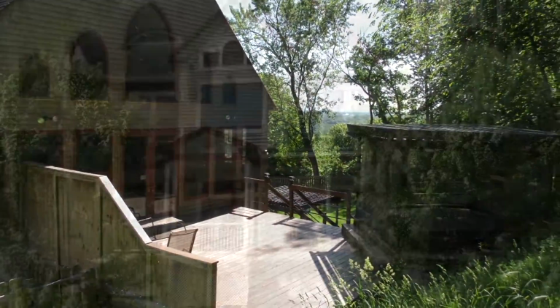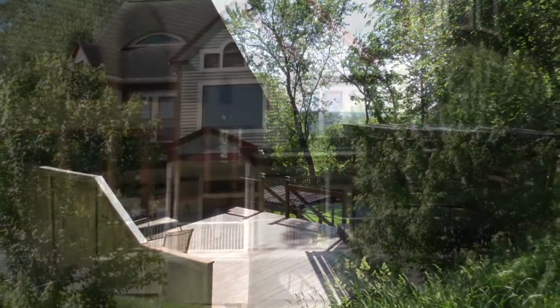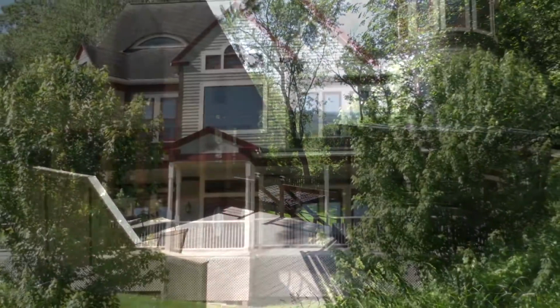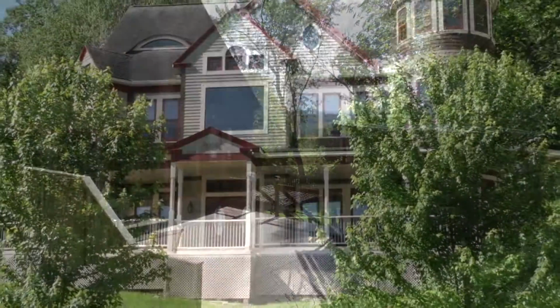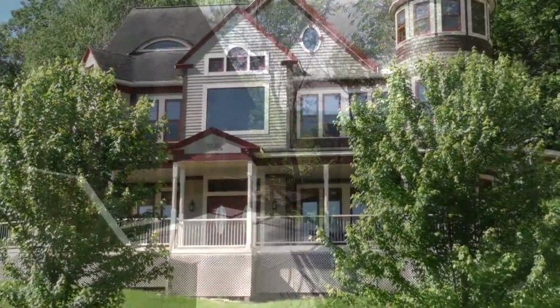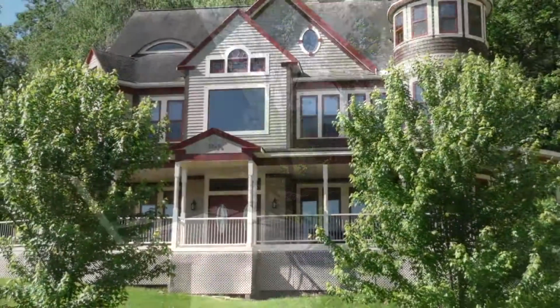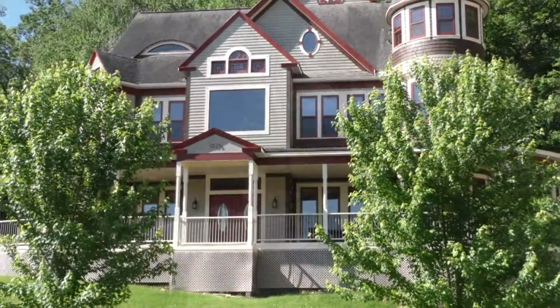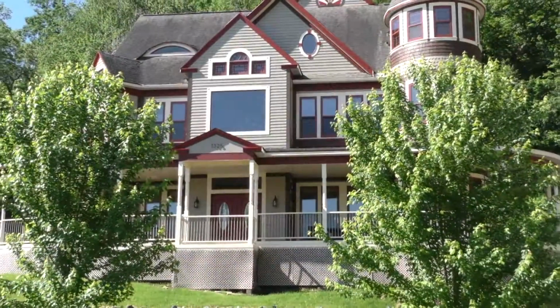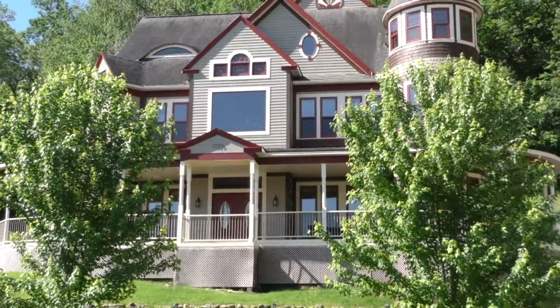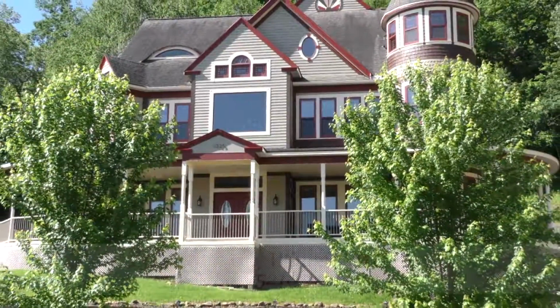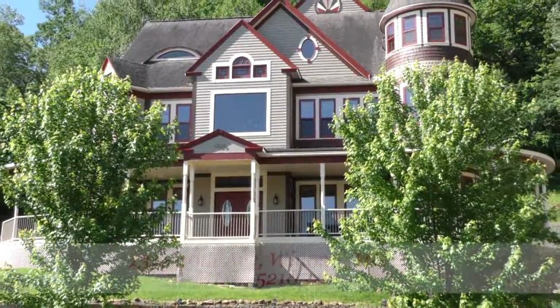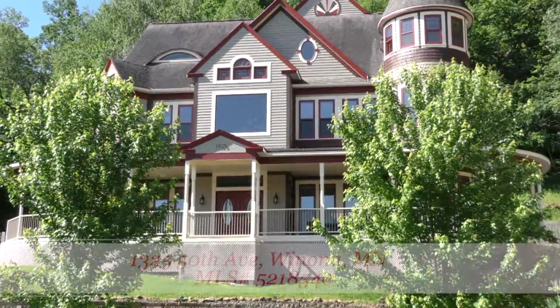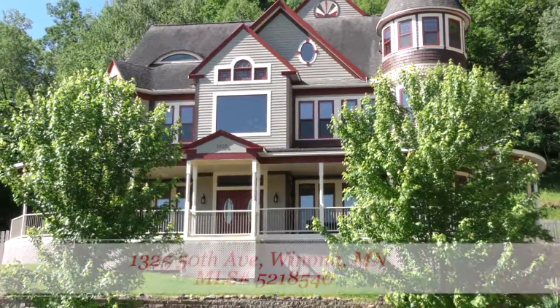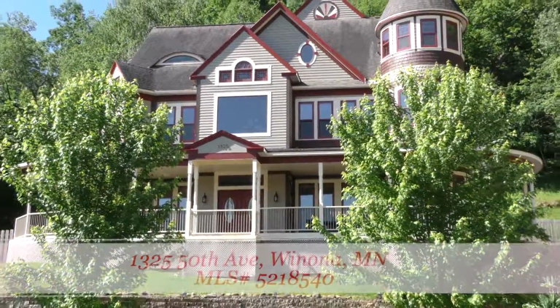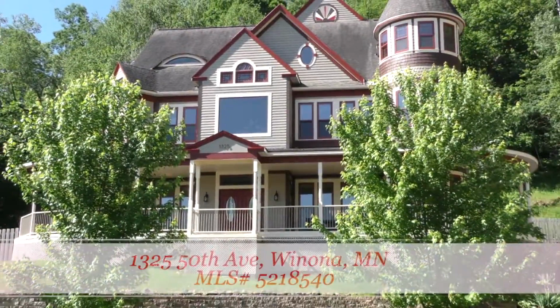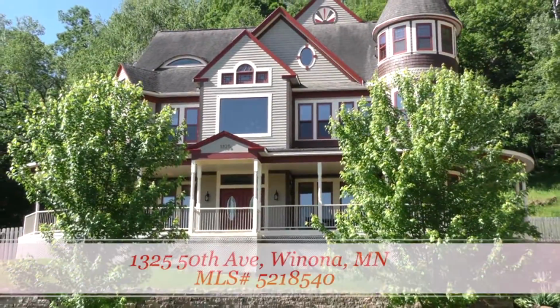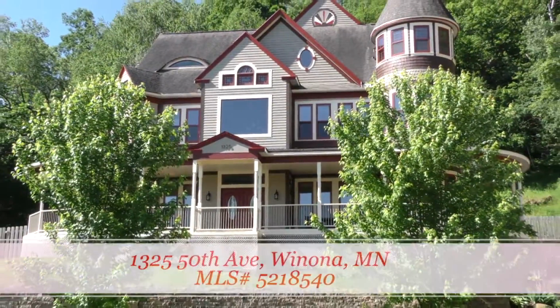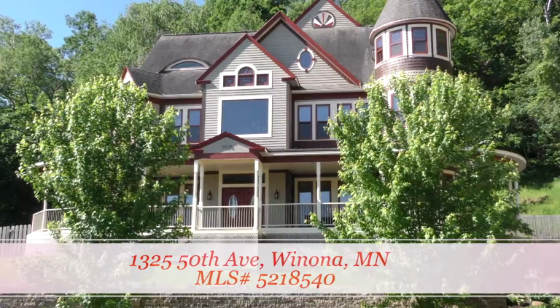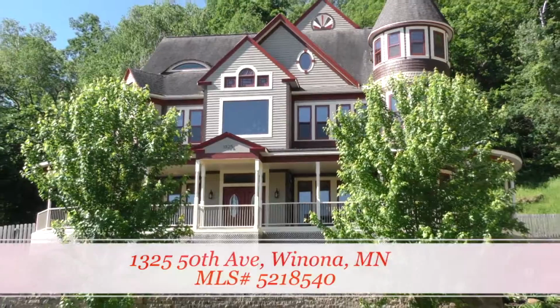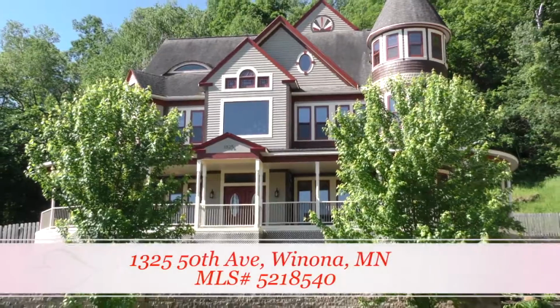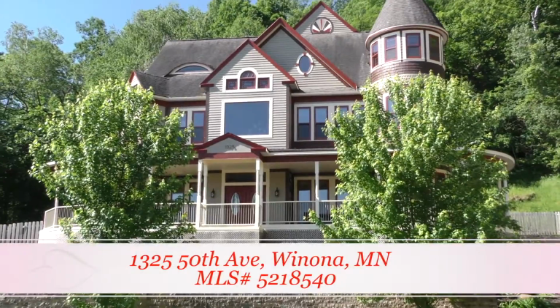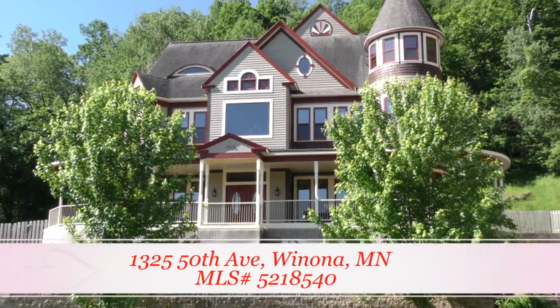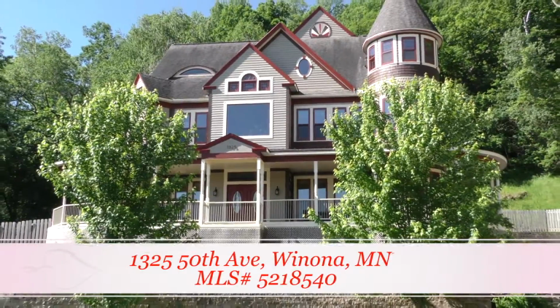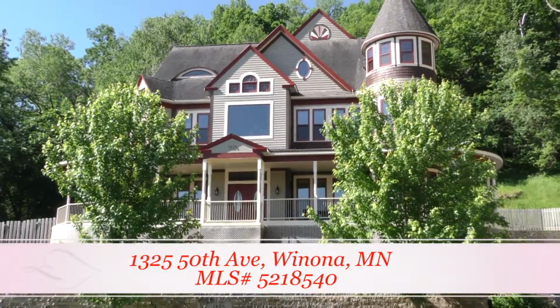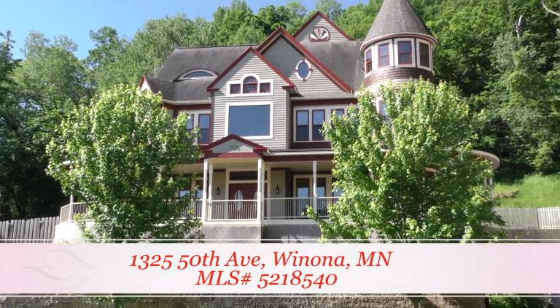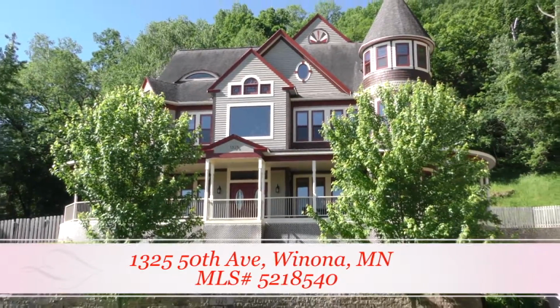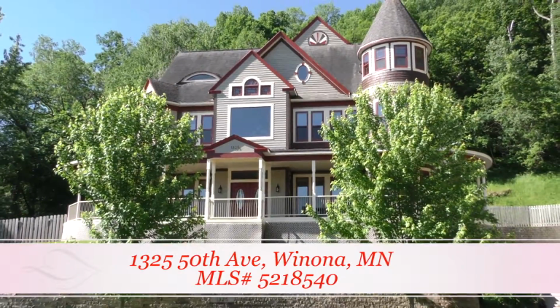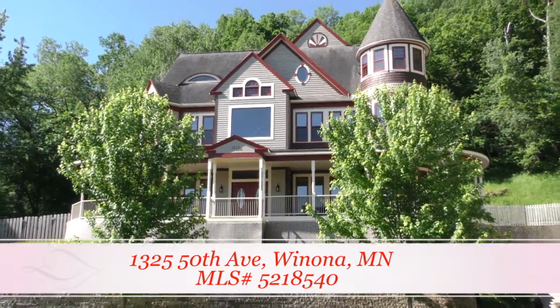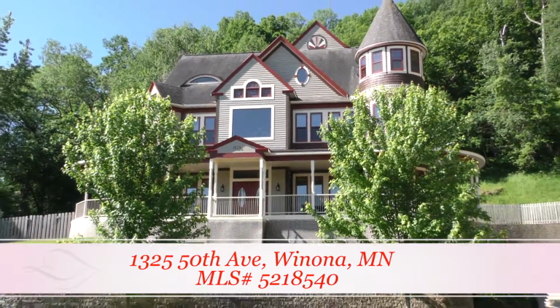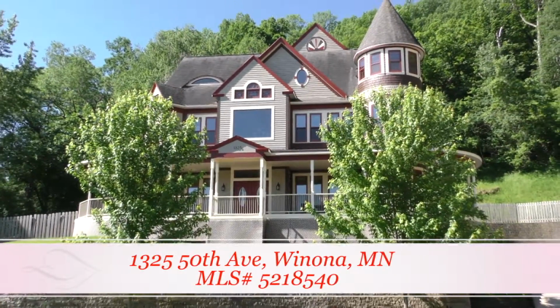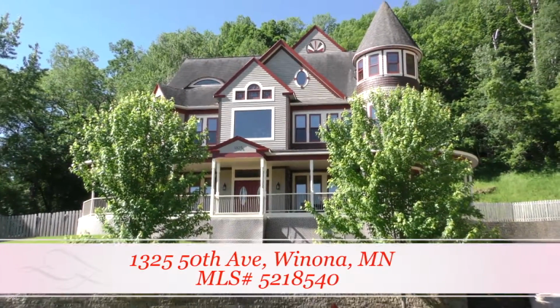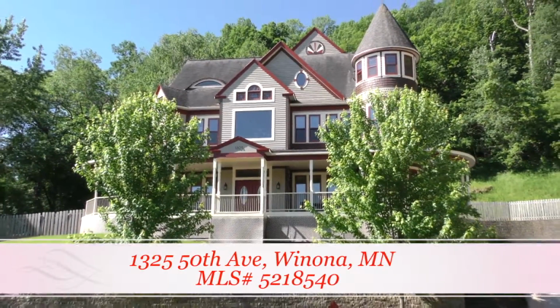If you're interested in seeing this amazing property for yourself, please contact your local realtor to arrange a tour.